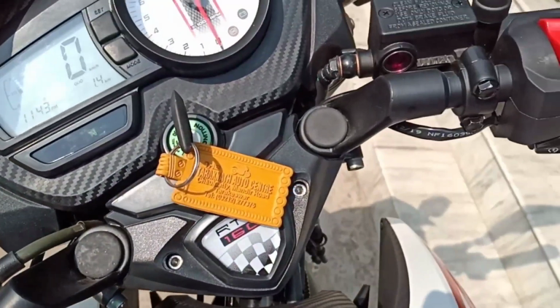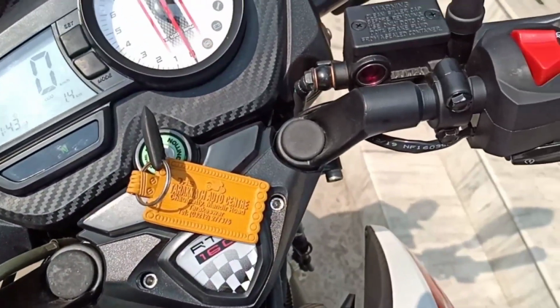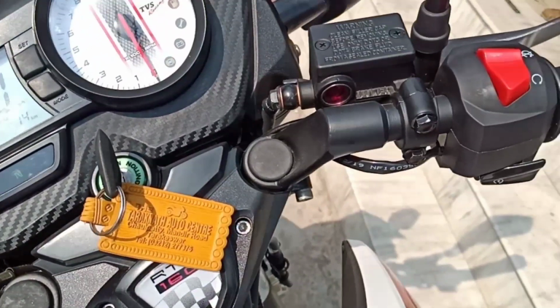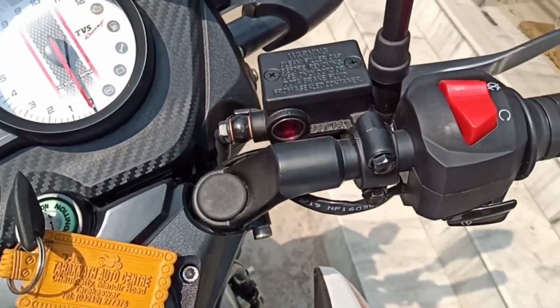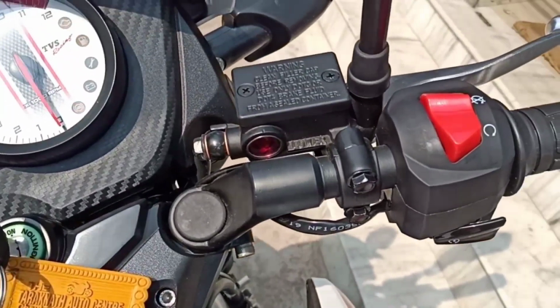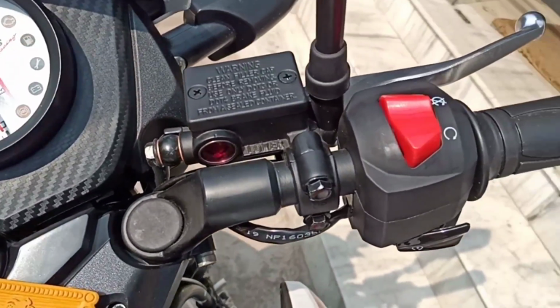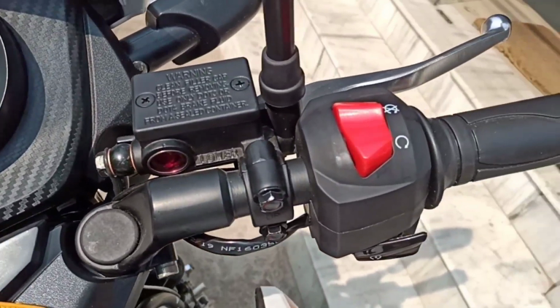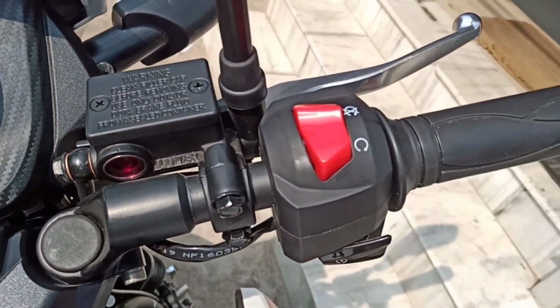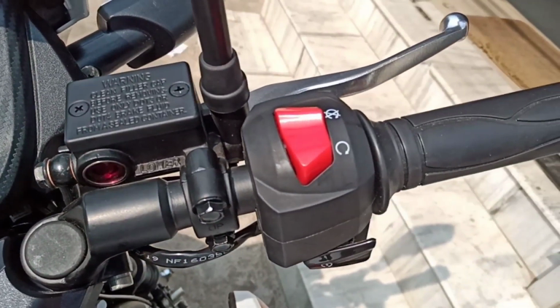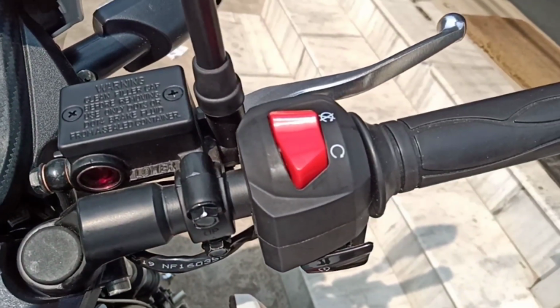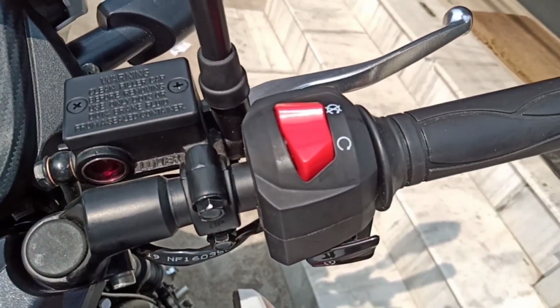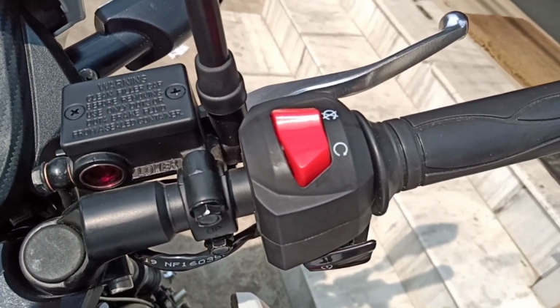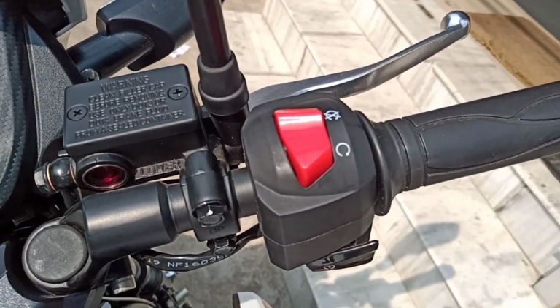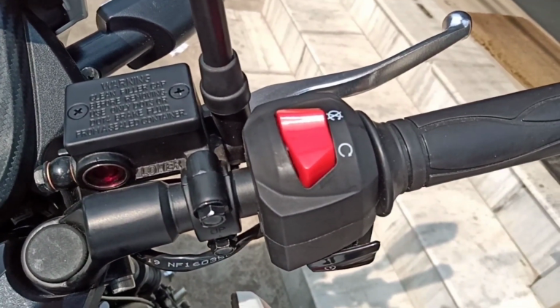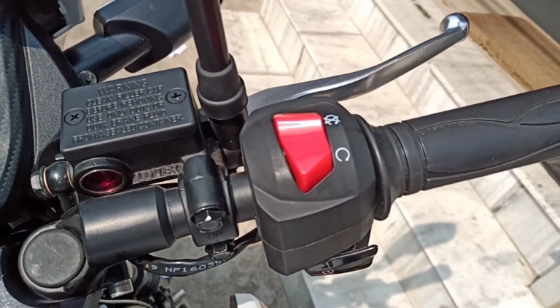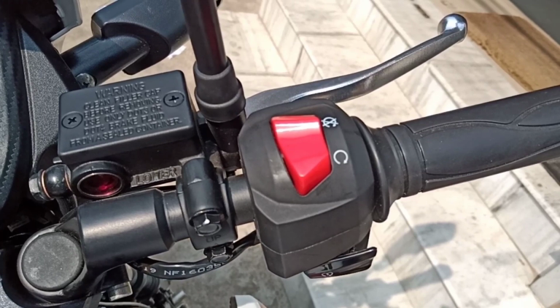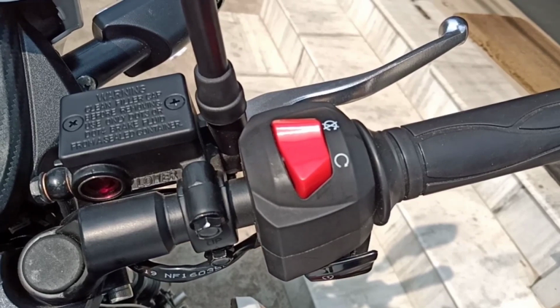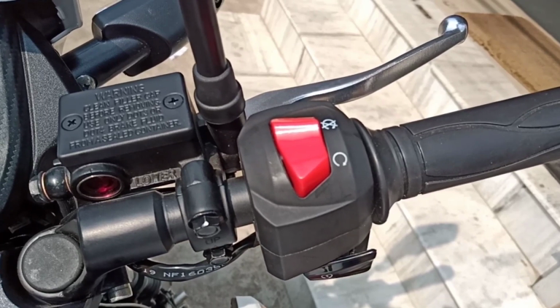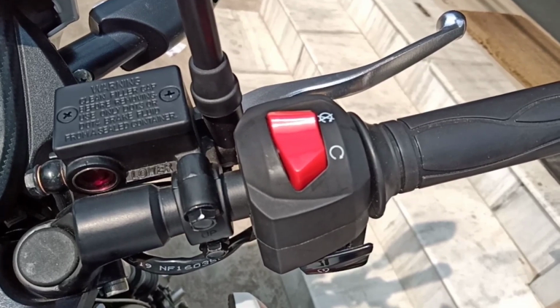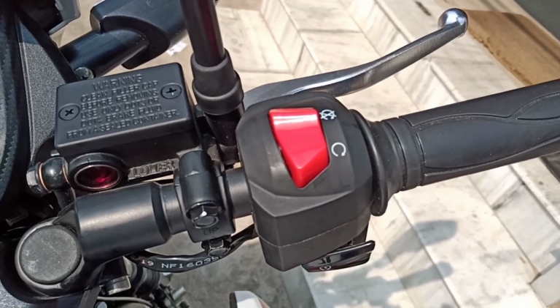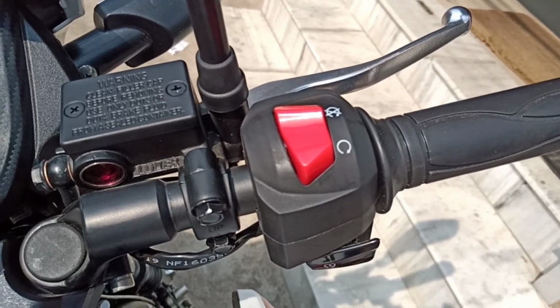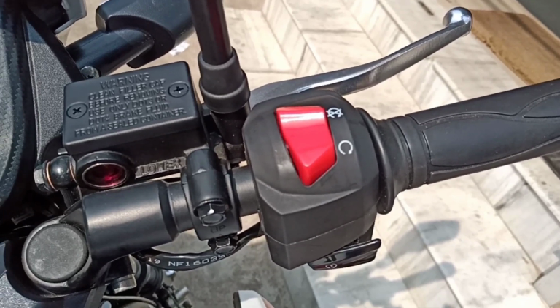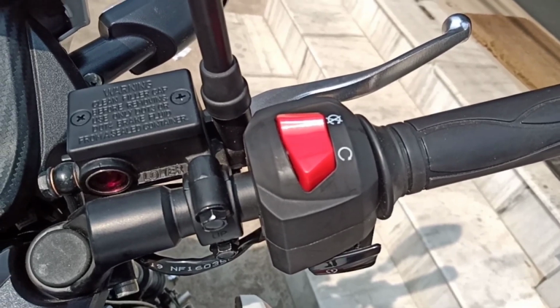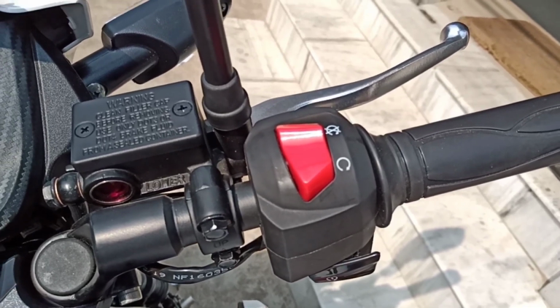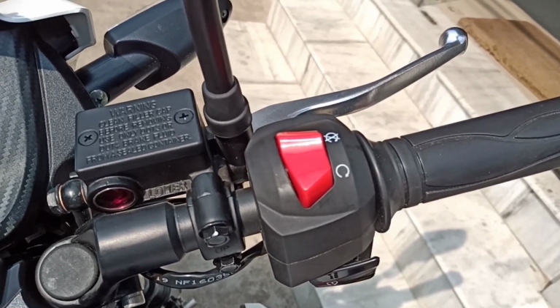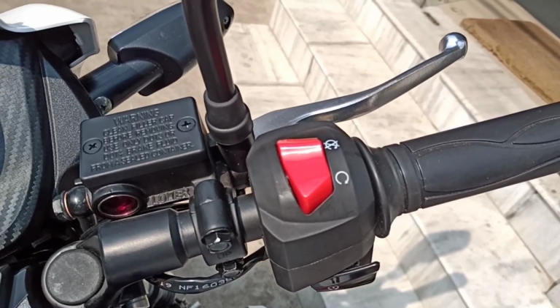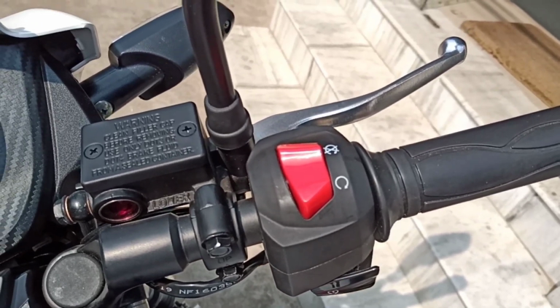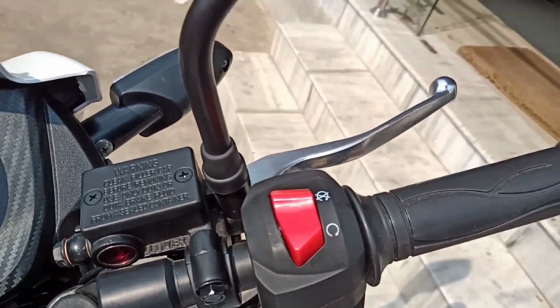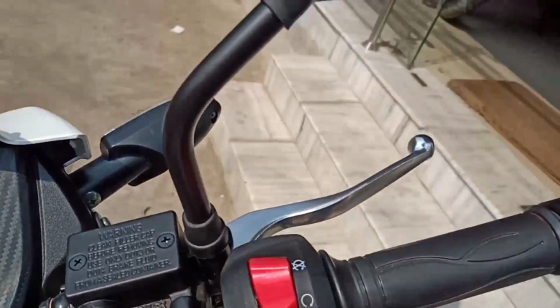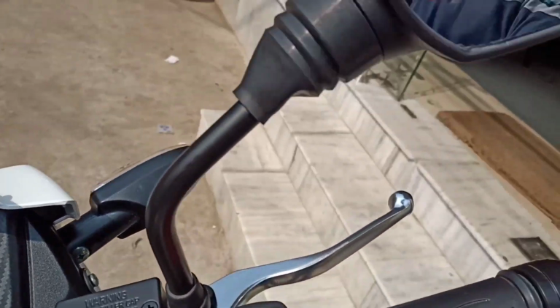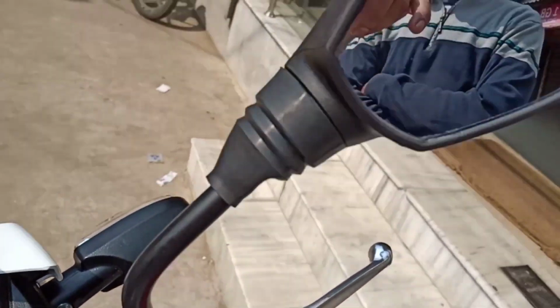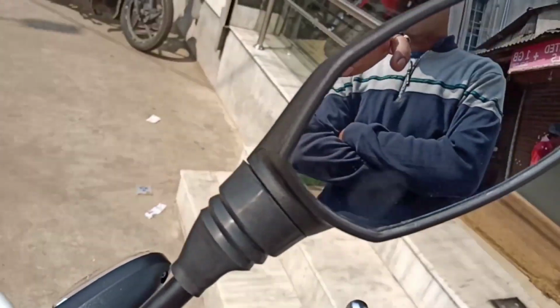Comes with the right handle. The right handle contains an engine start and off switch, and a self-start key.